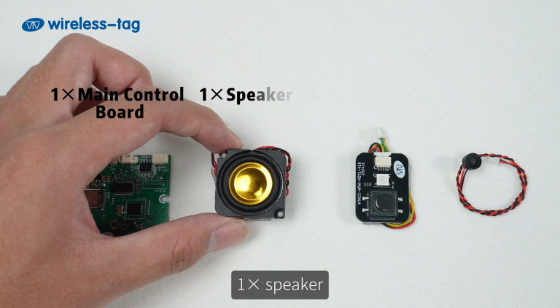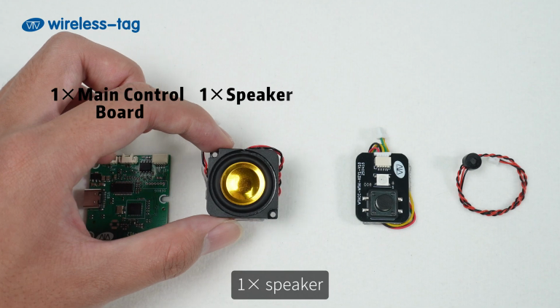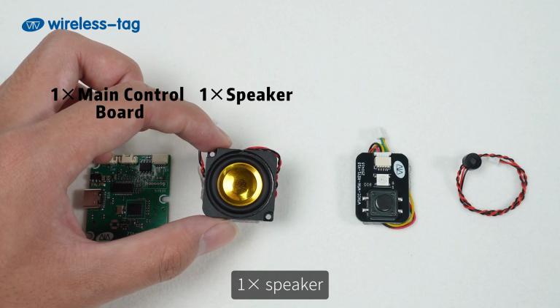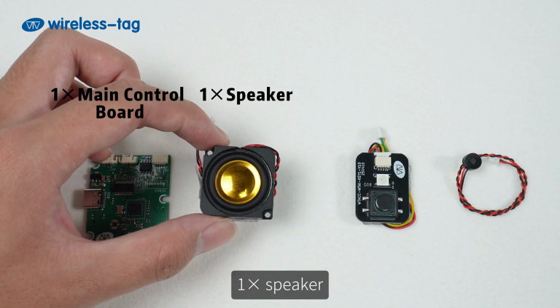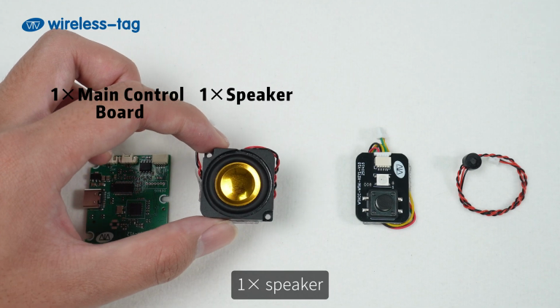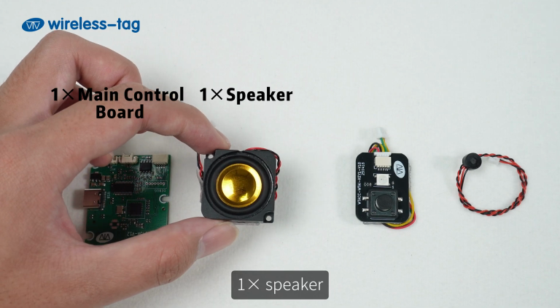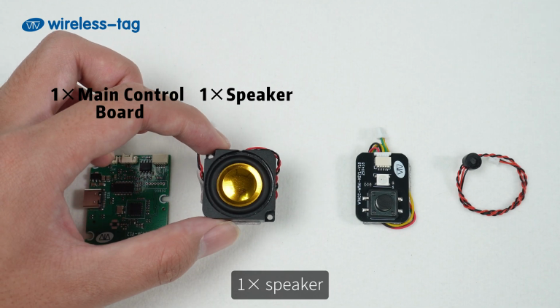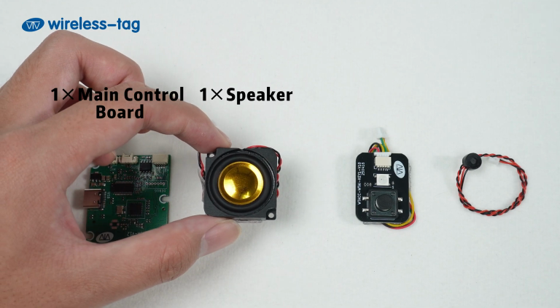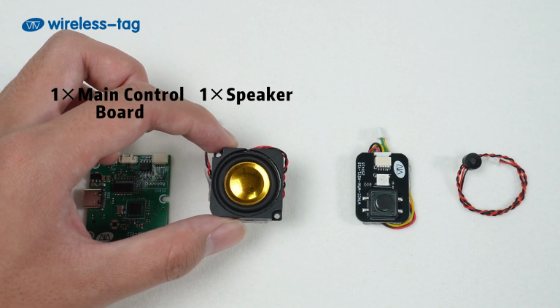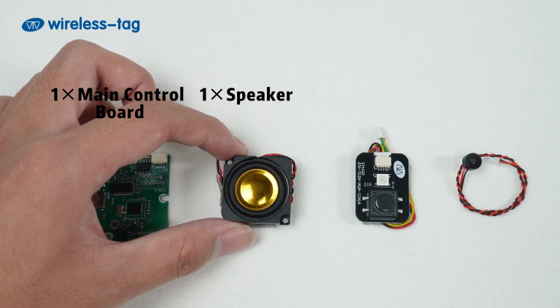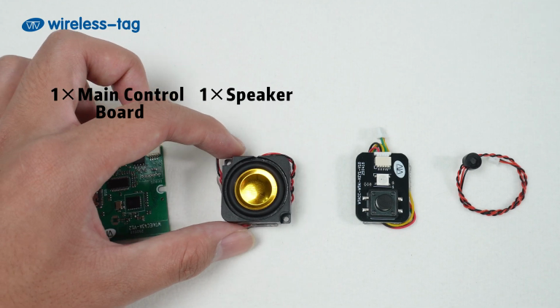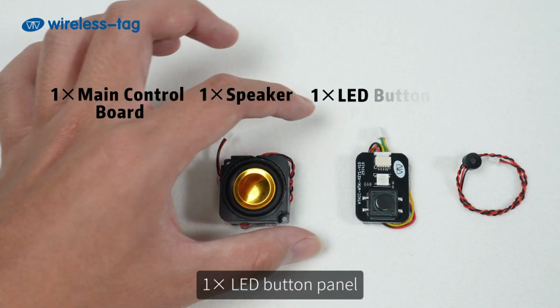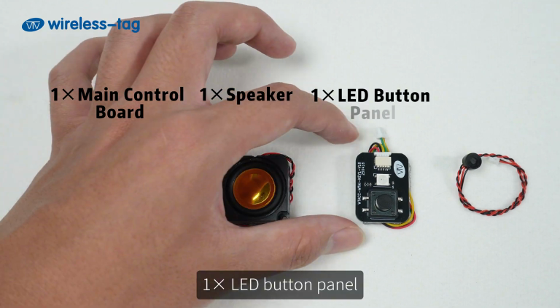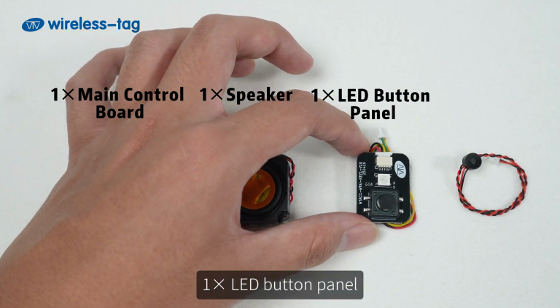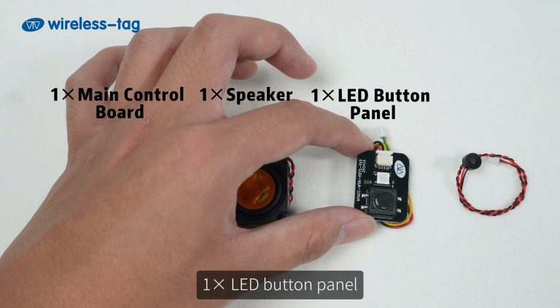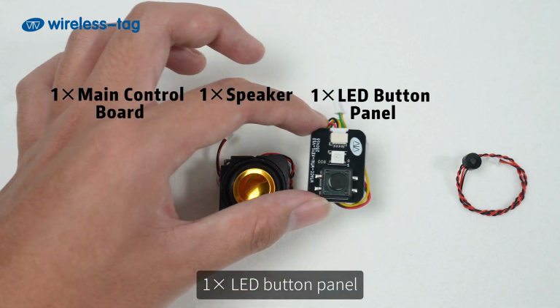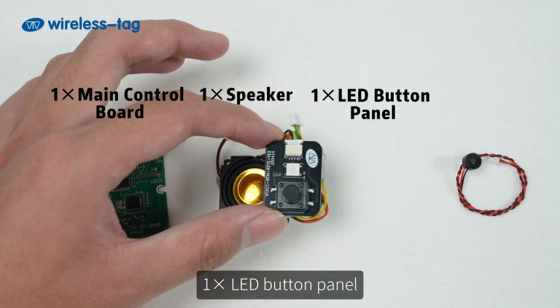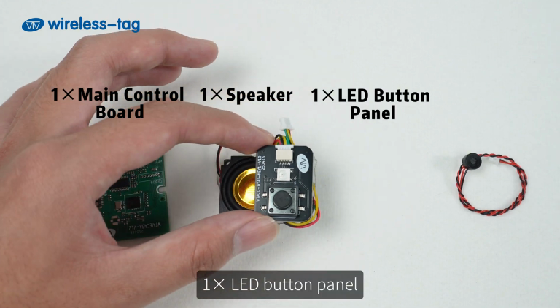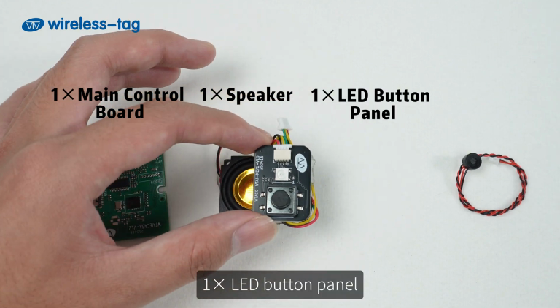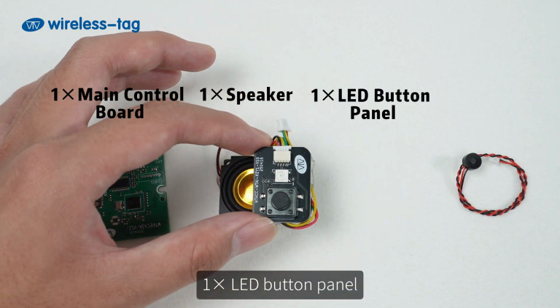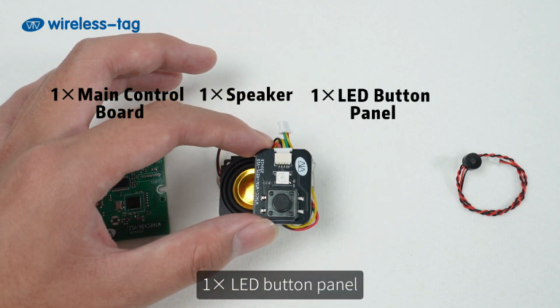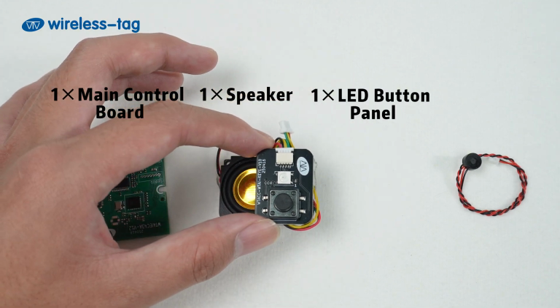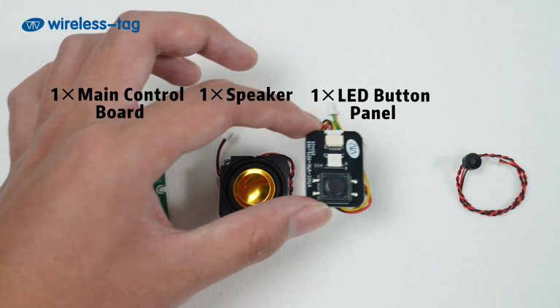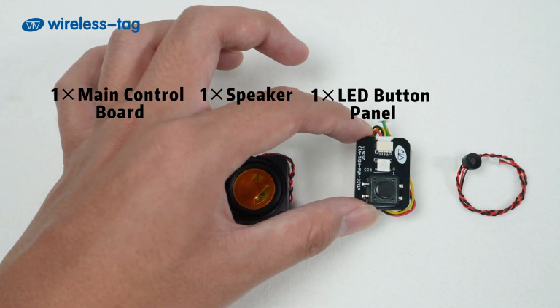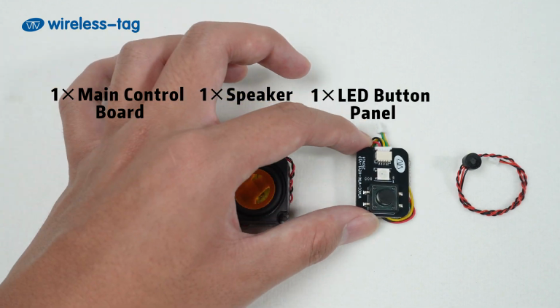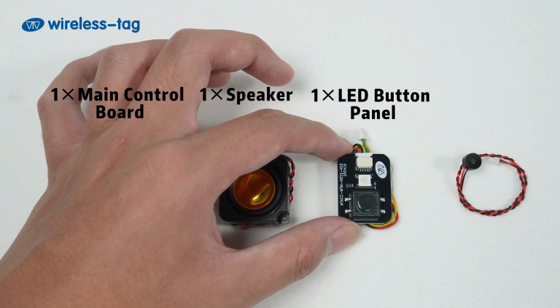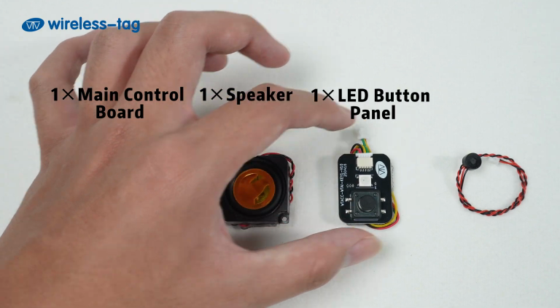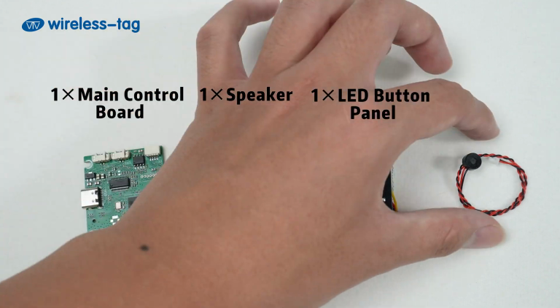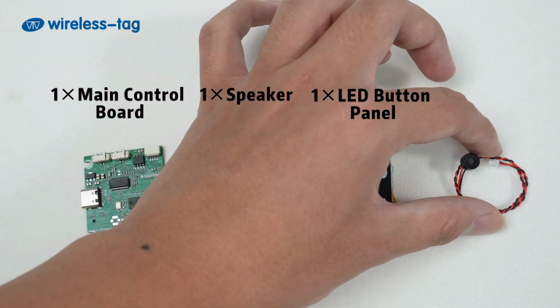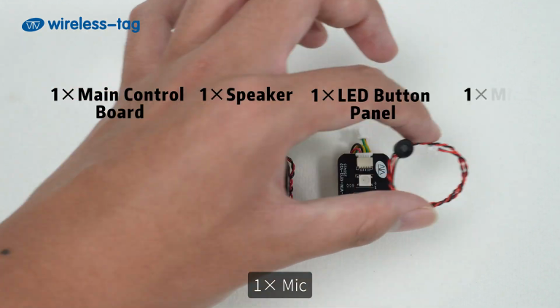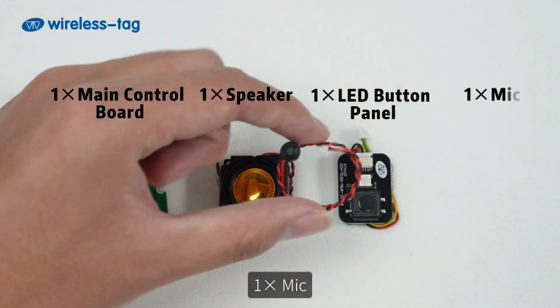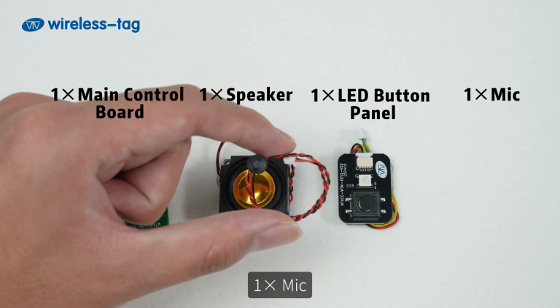The kit includes one main control board, one speaker, one LED button panel, and one mic.